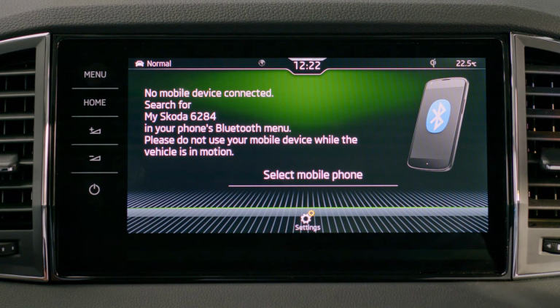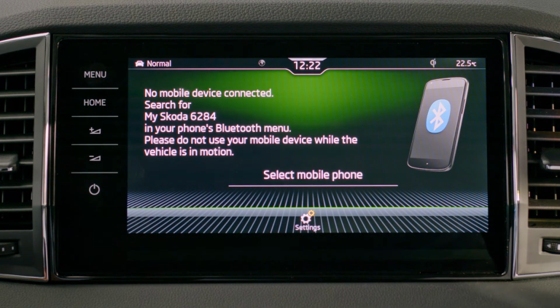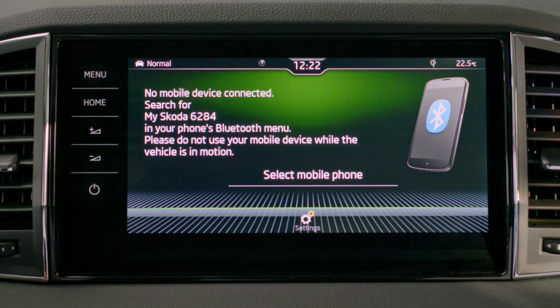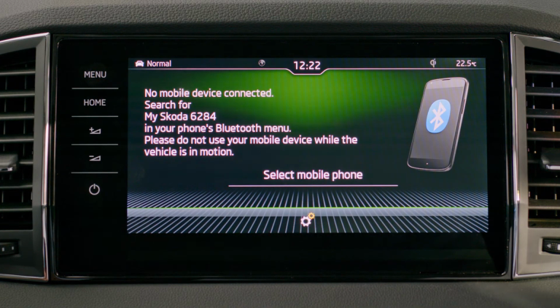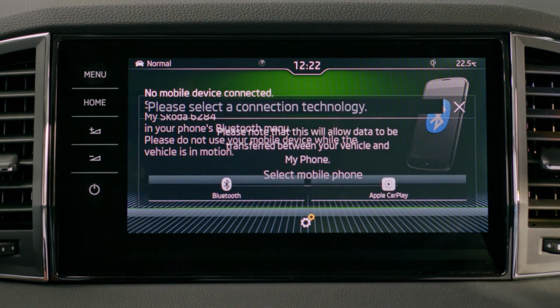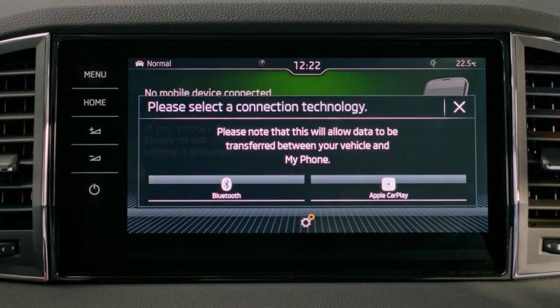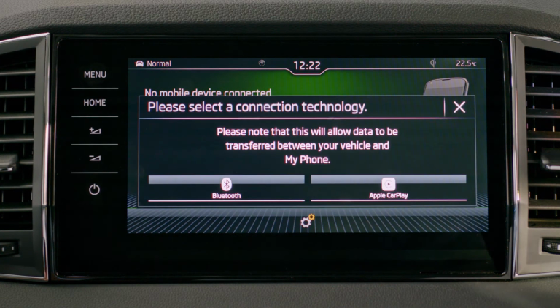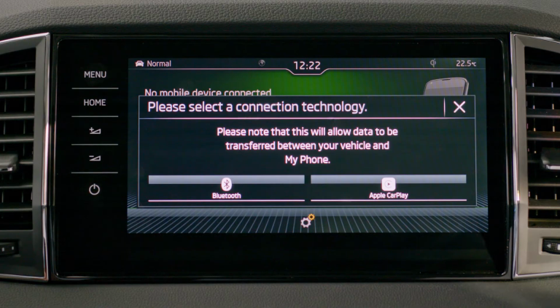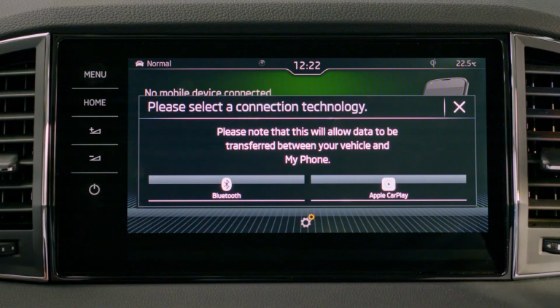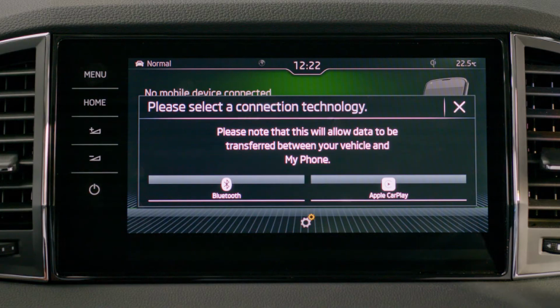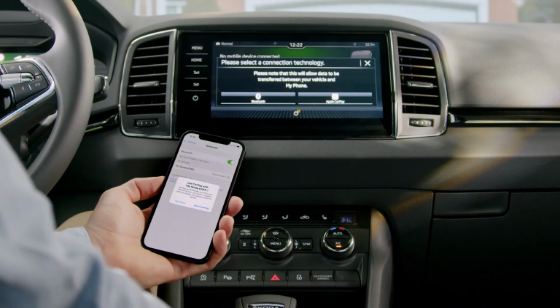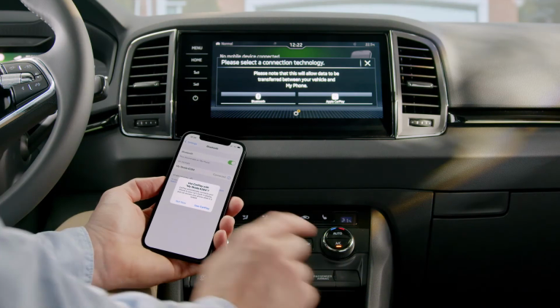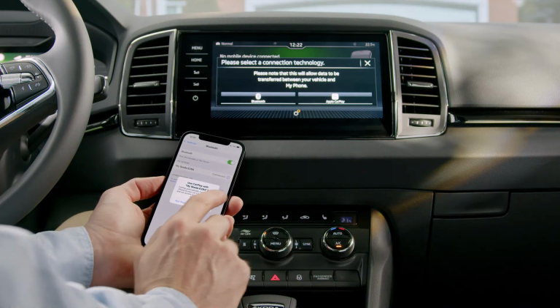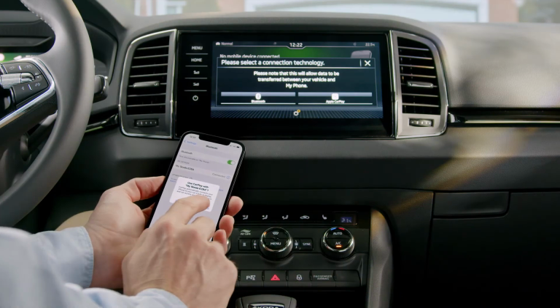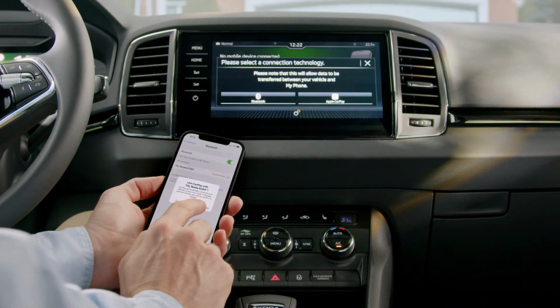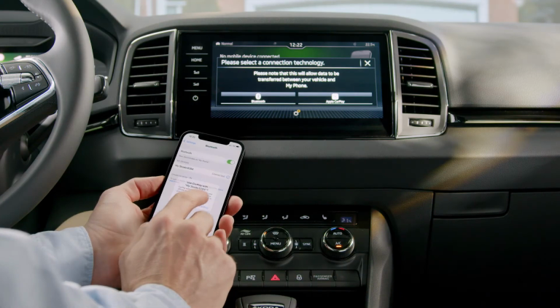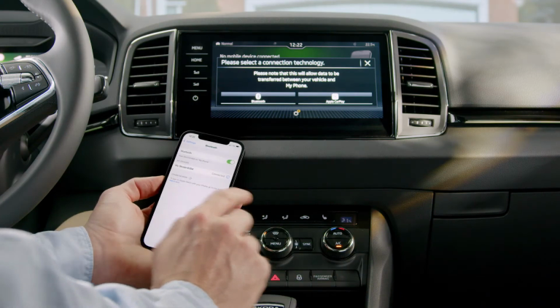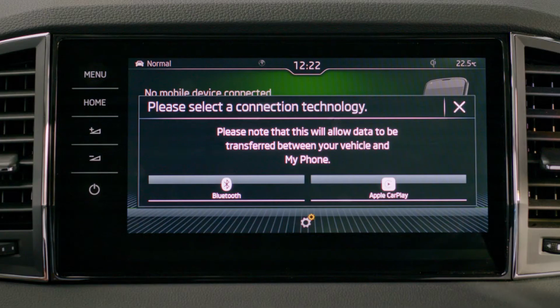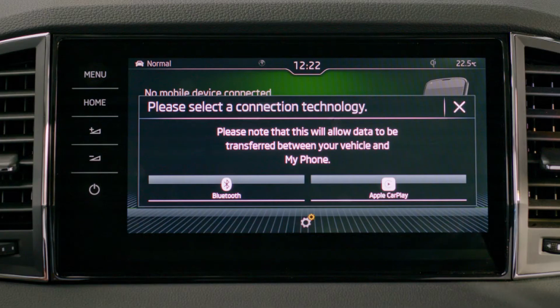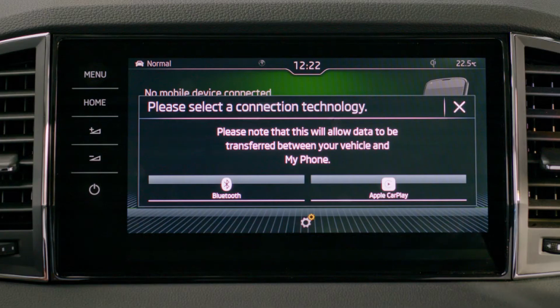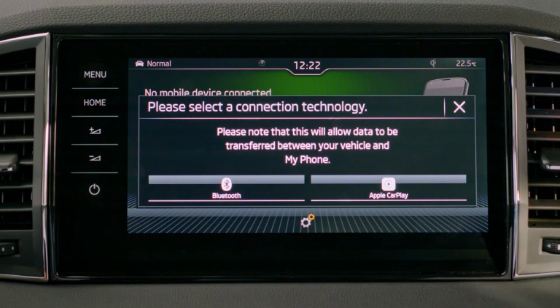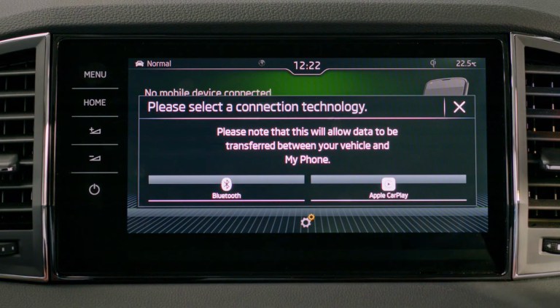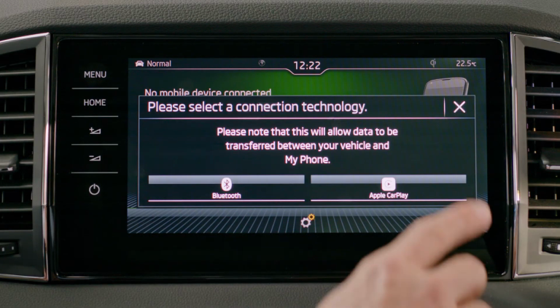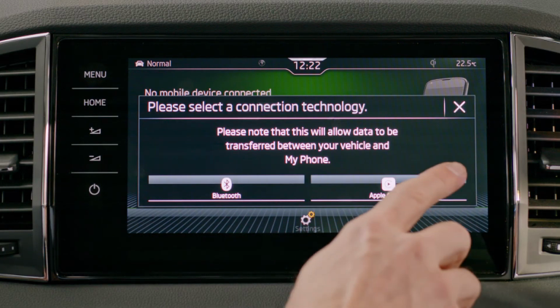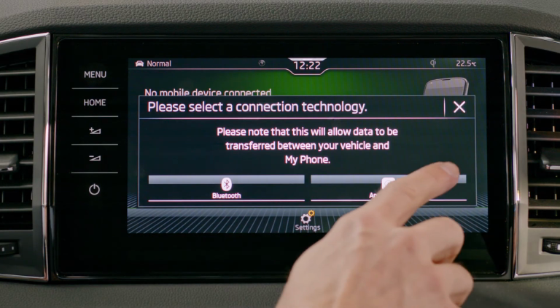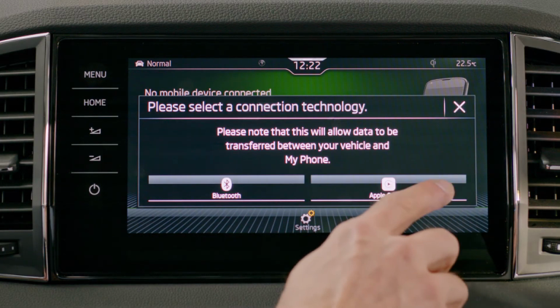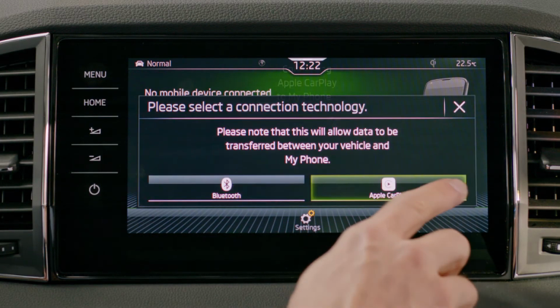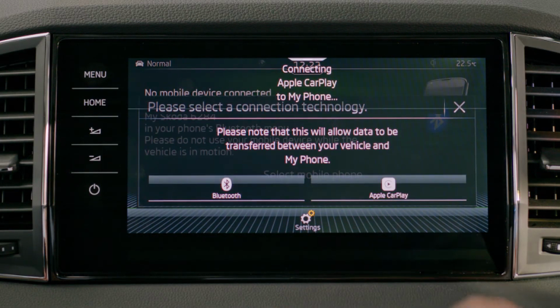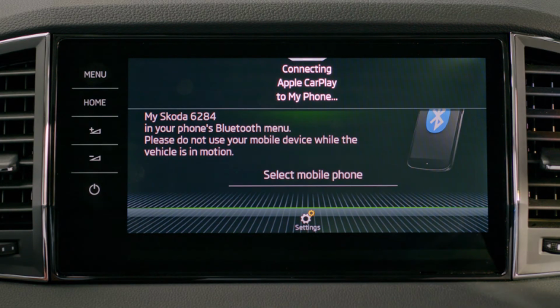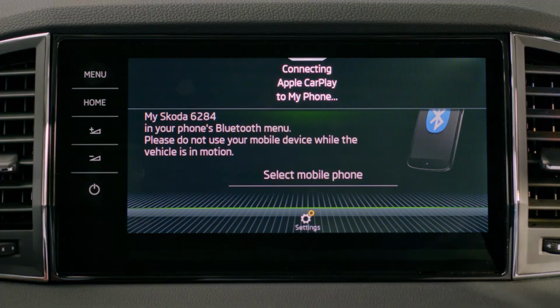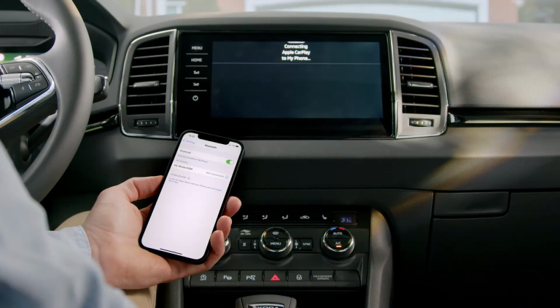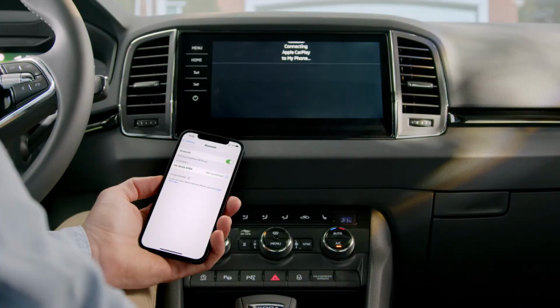If you want to connect your smartphone apps and media to your car, click on Apple CarPlay or Android Auto.